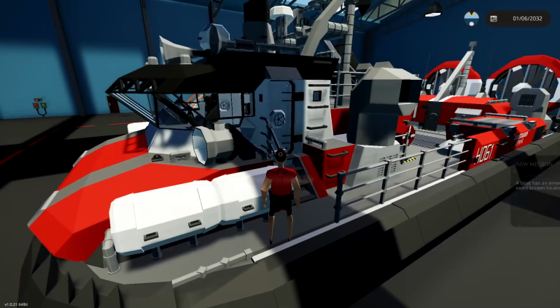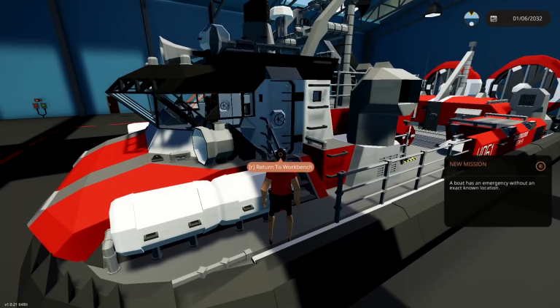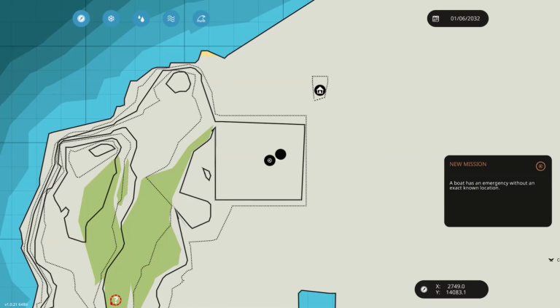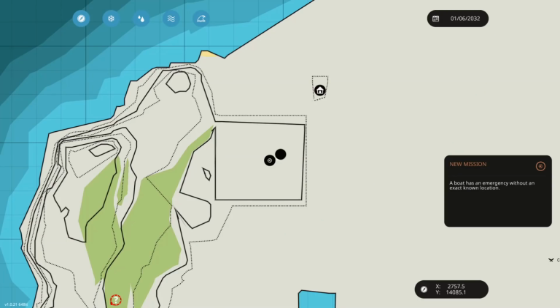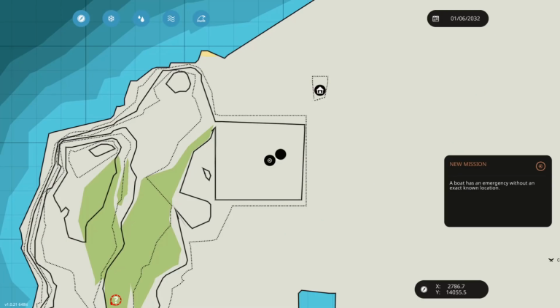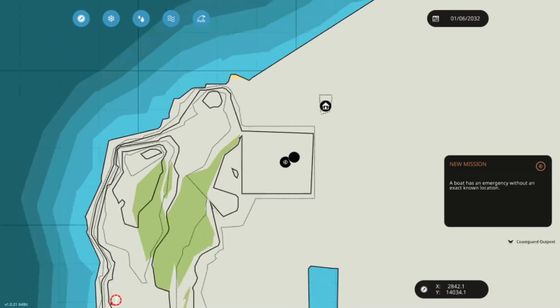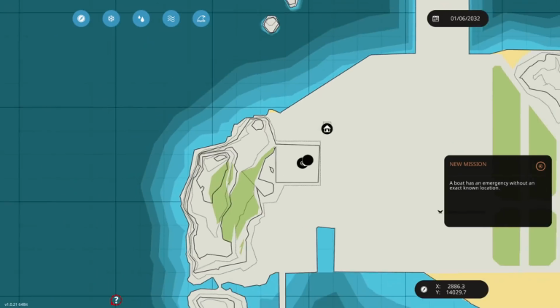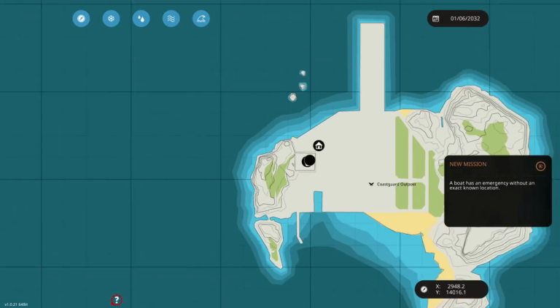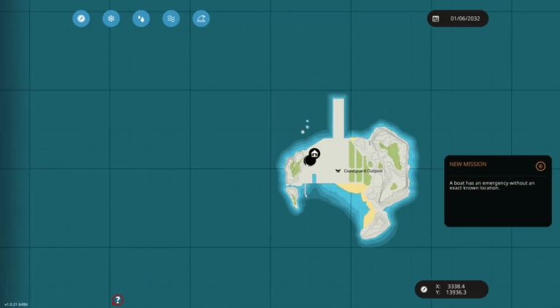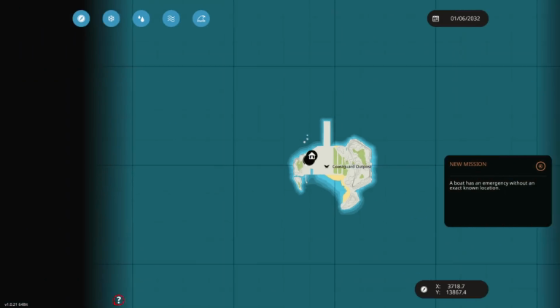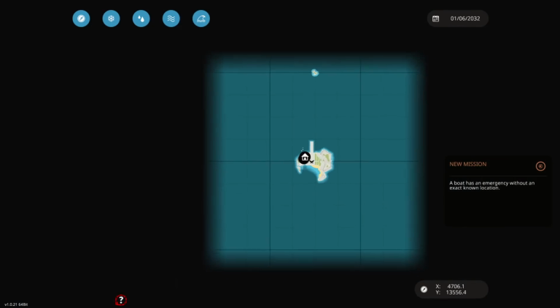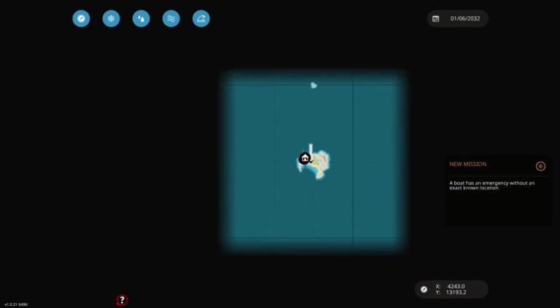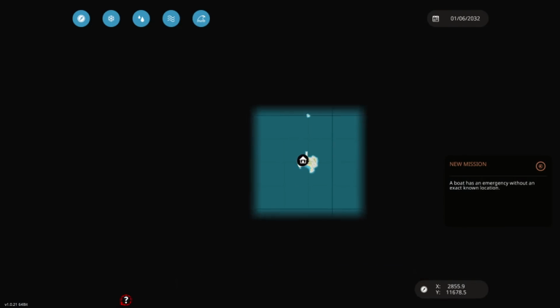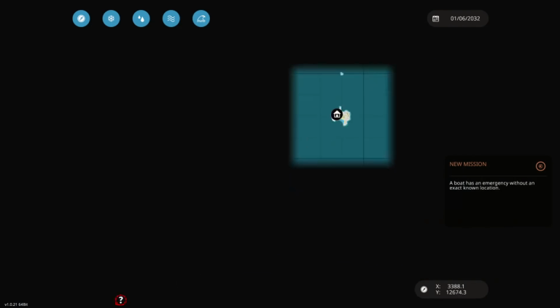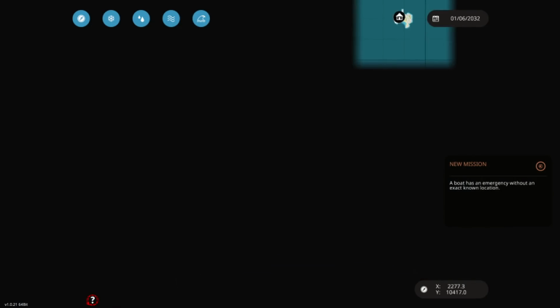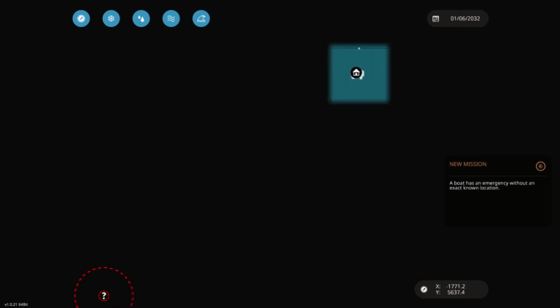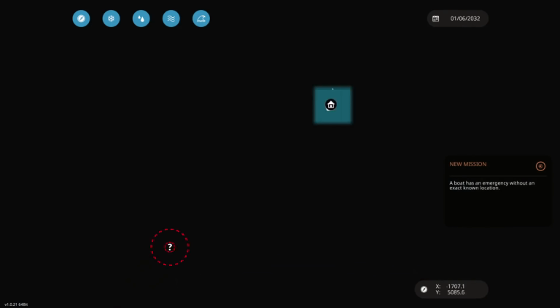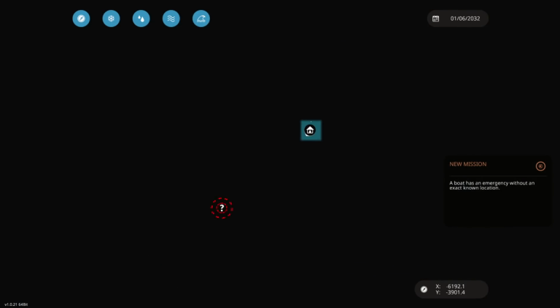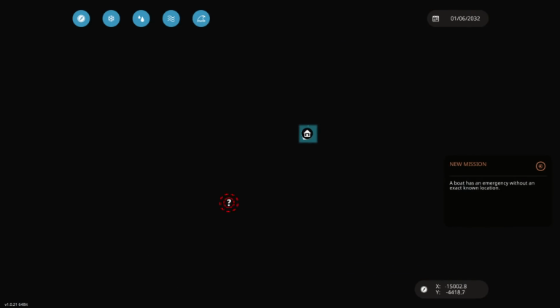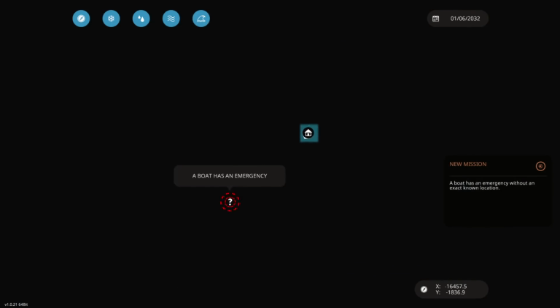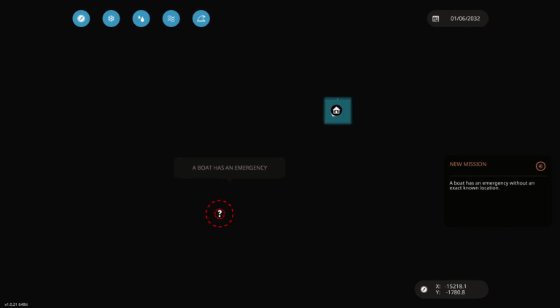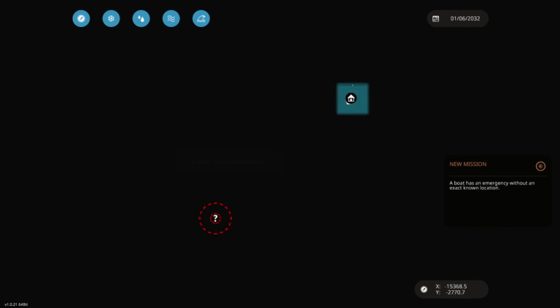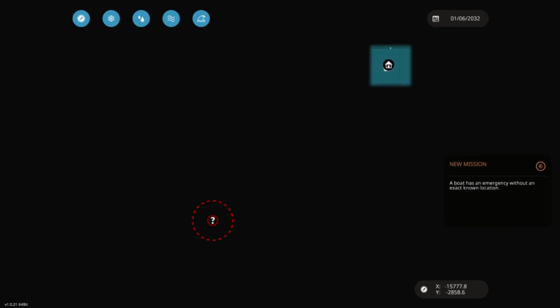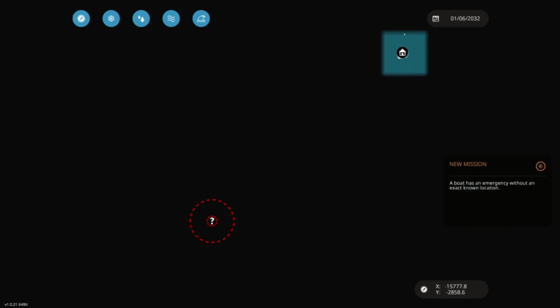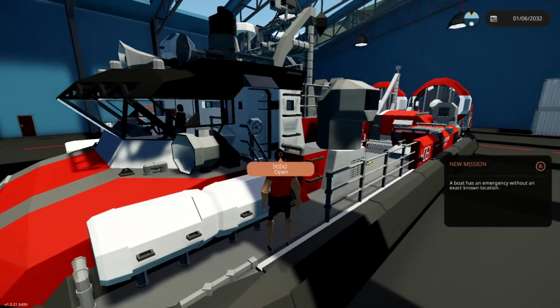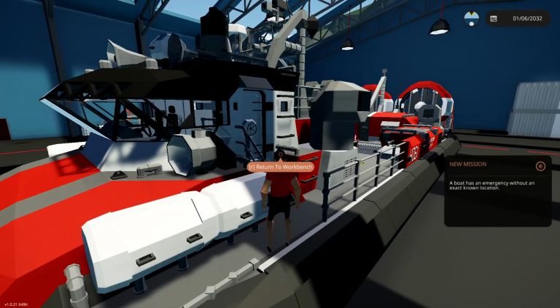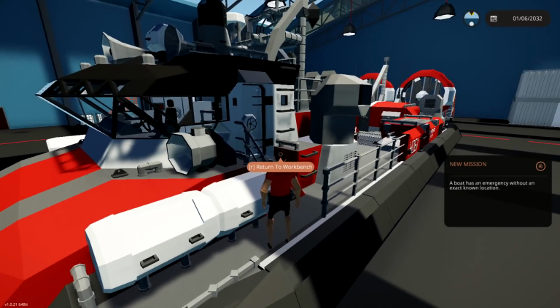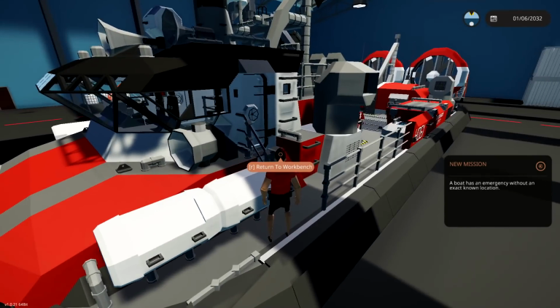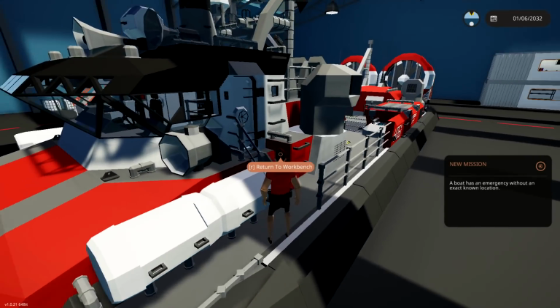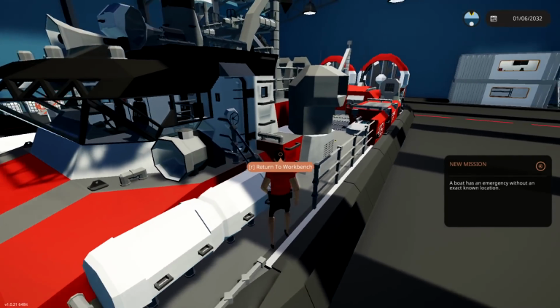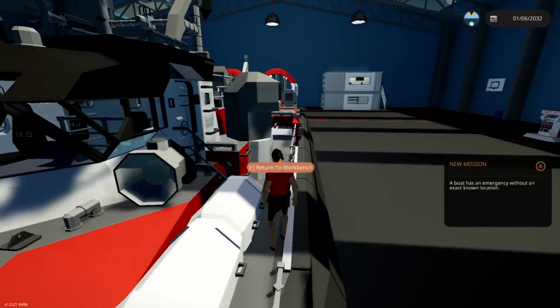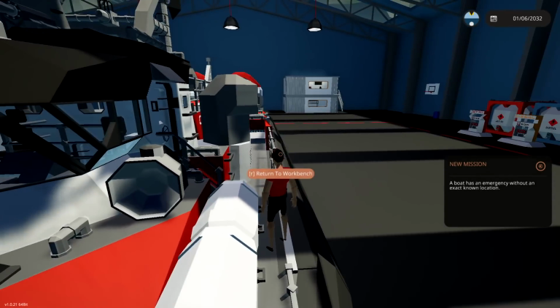I don't know whether we've got any missions. Yeah, we do — a boat without an exact location. What the? It's a million miles away! We probably won't be doing that mission.